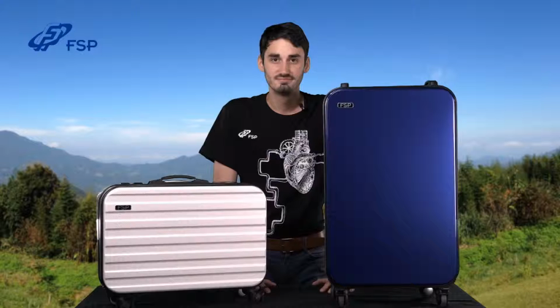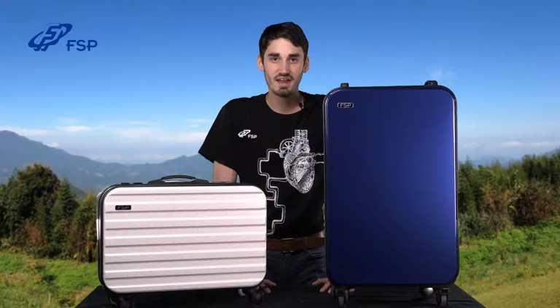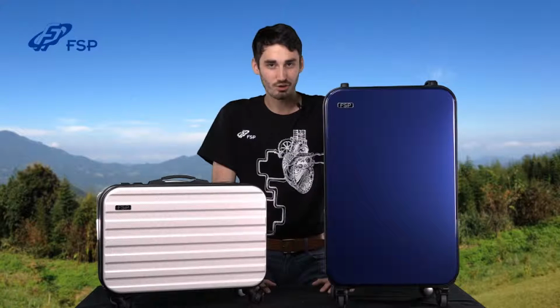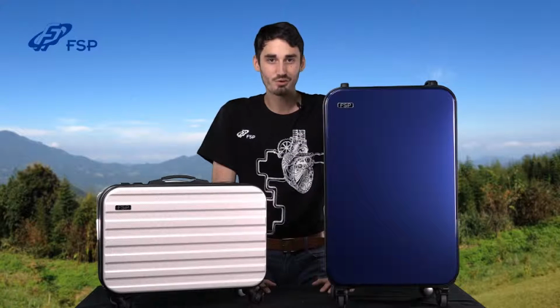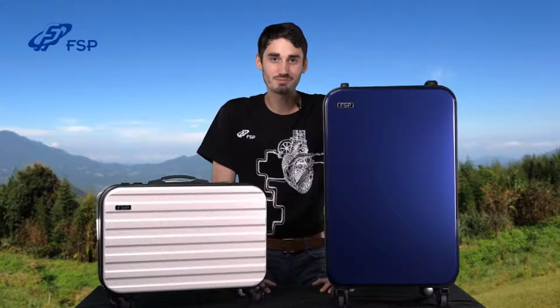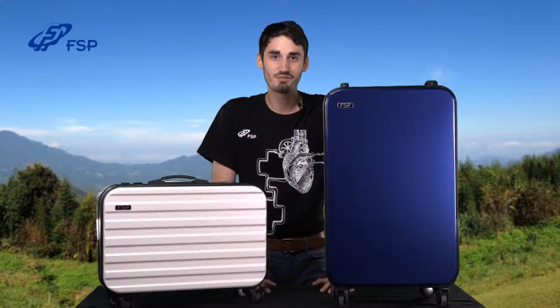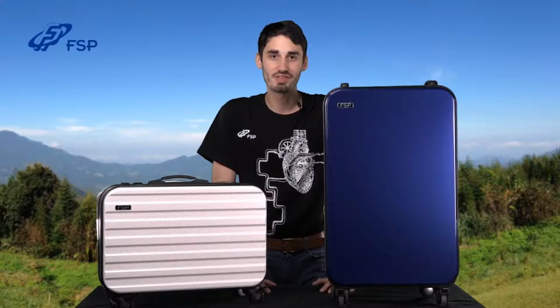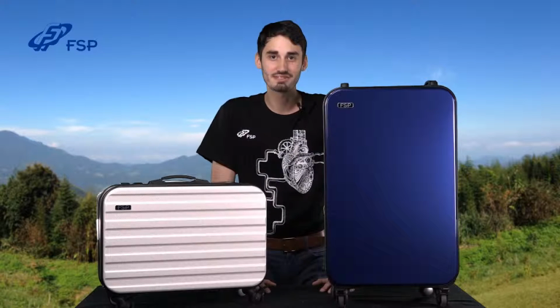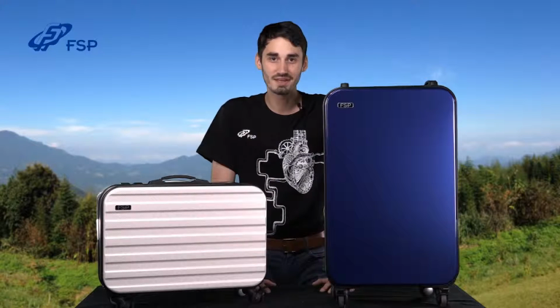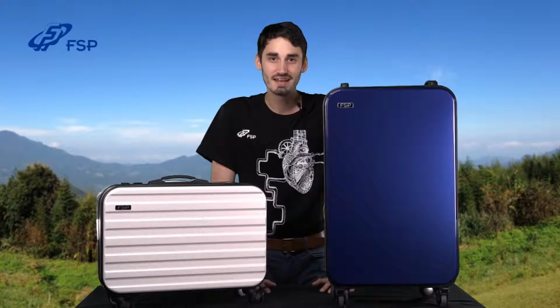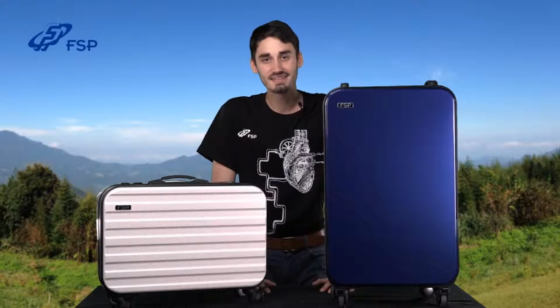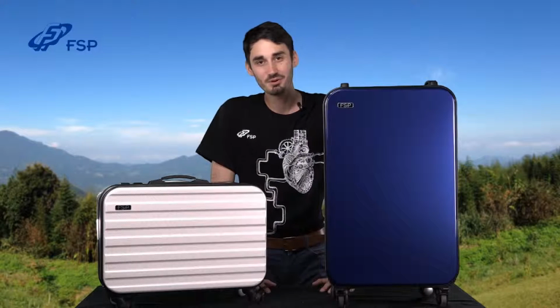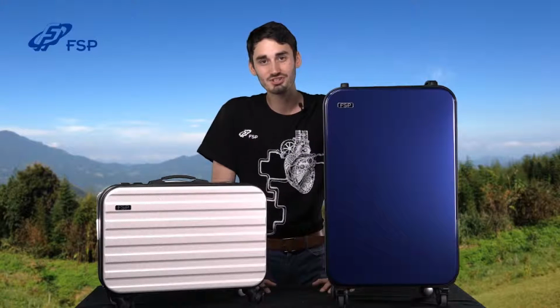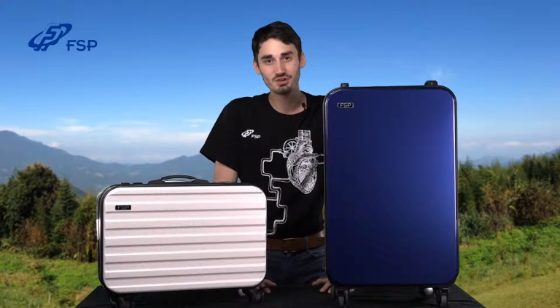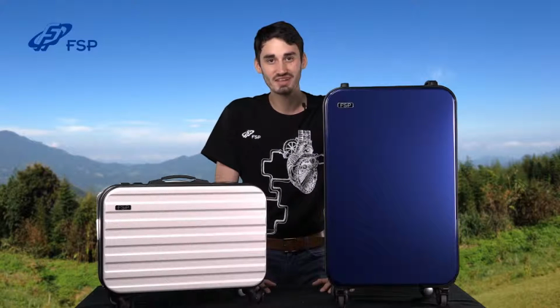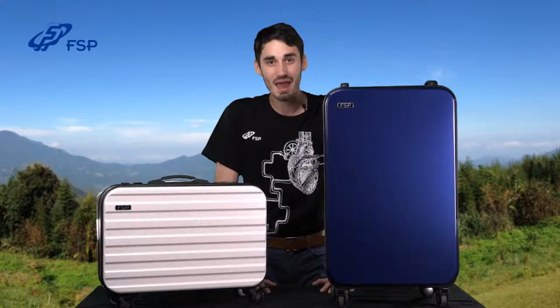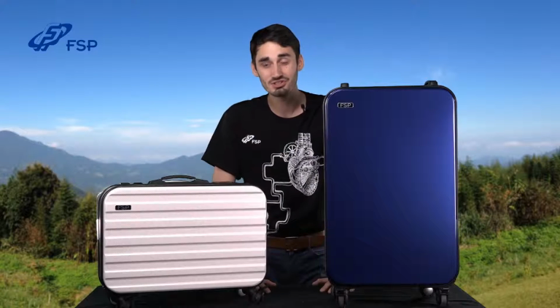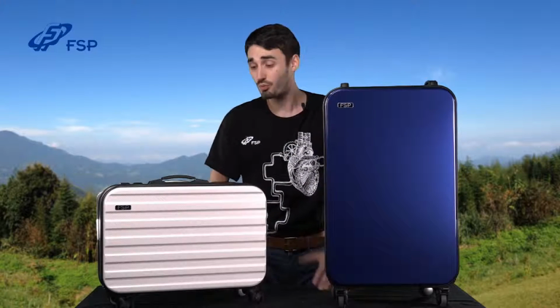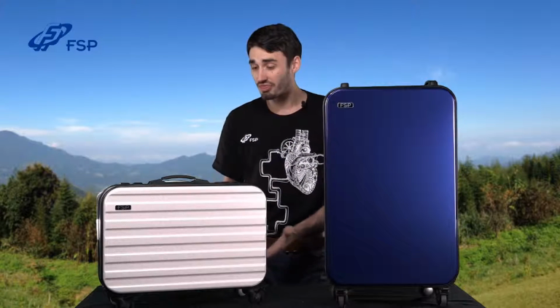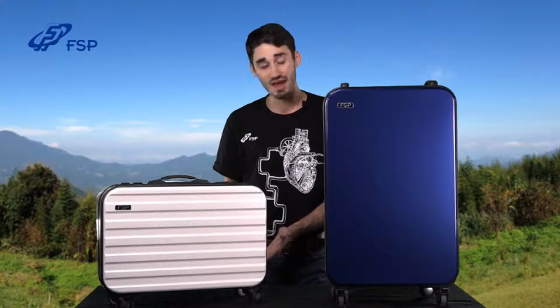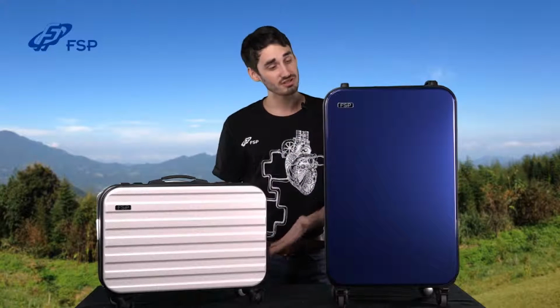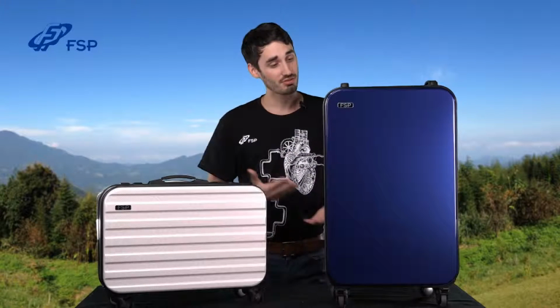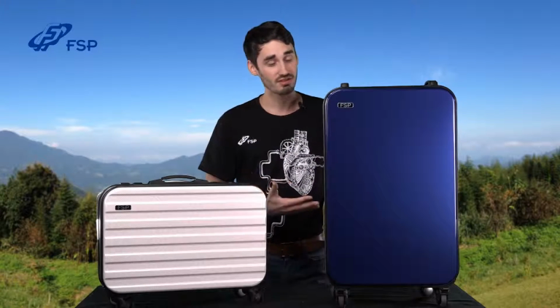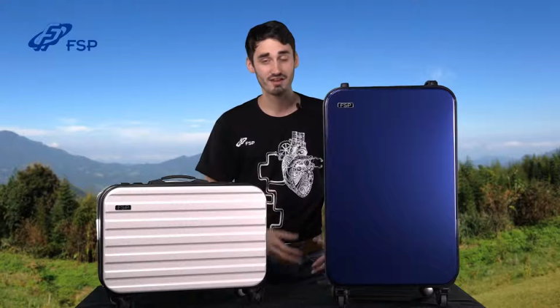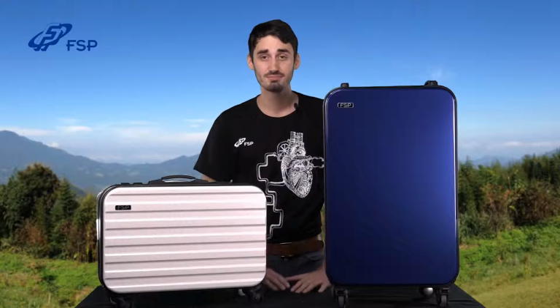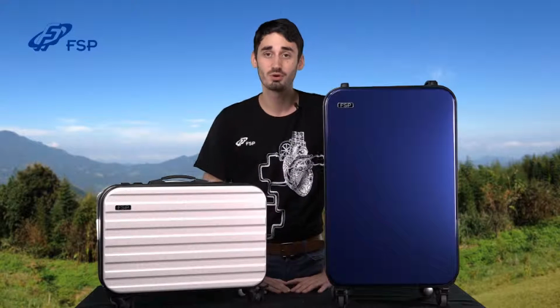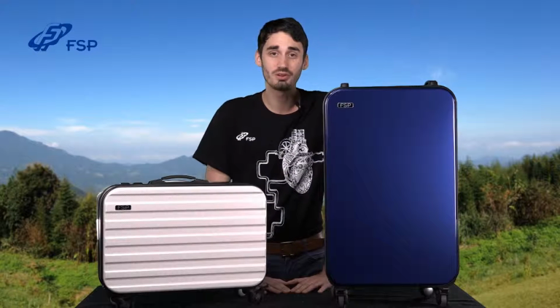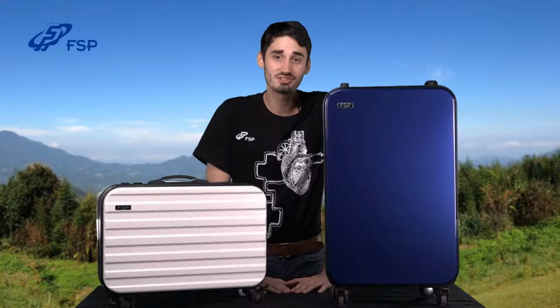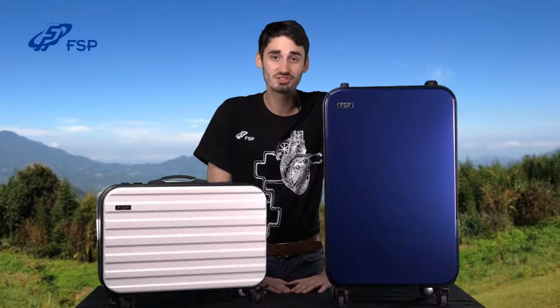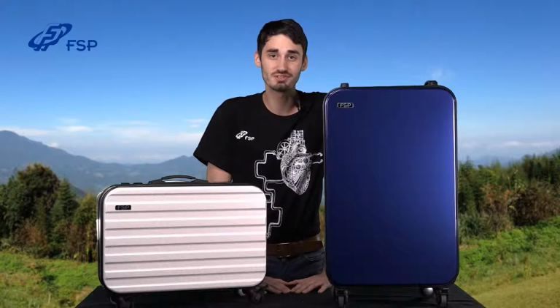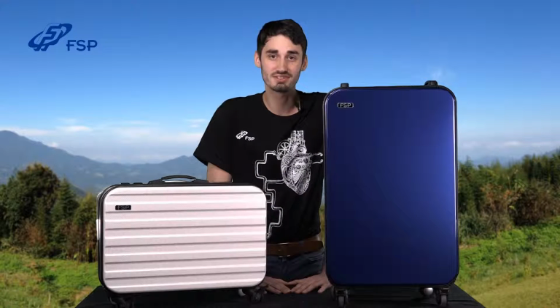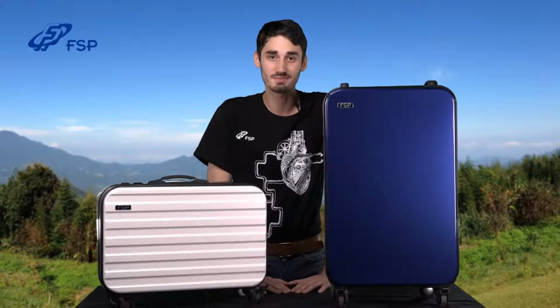Hello everyone, I'm Trevor with FSP. Today I'm going to show you the Emergy 1000 and 3000 portable energy storage systems.